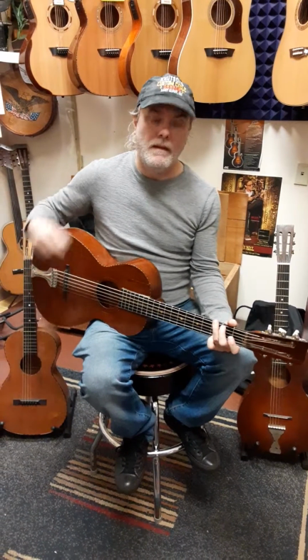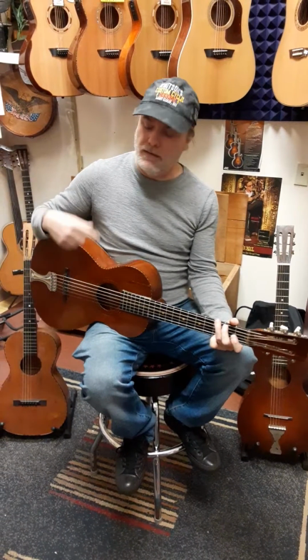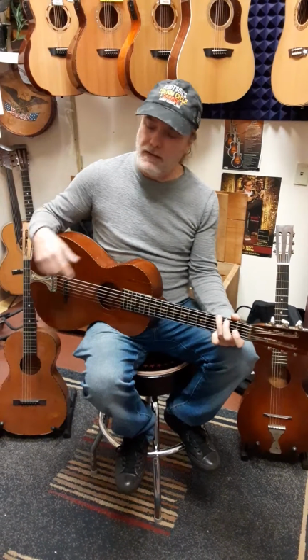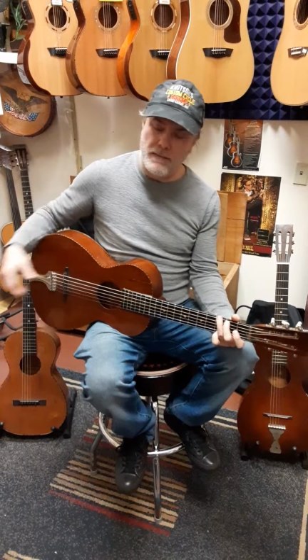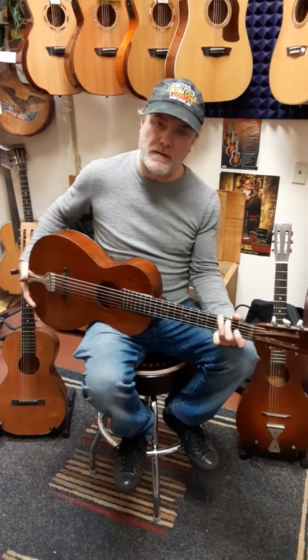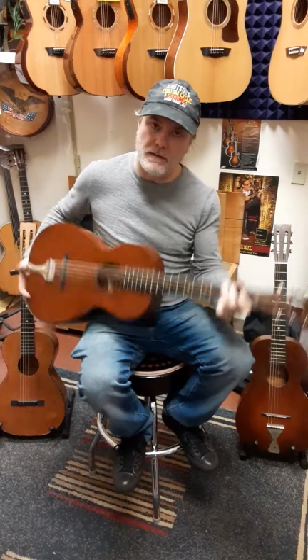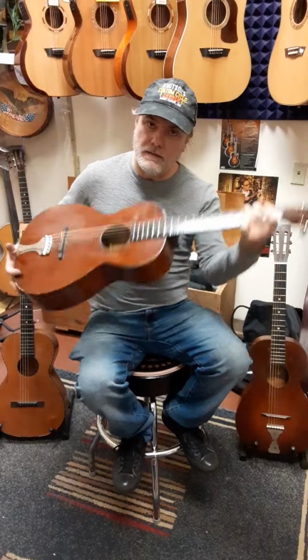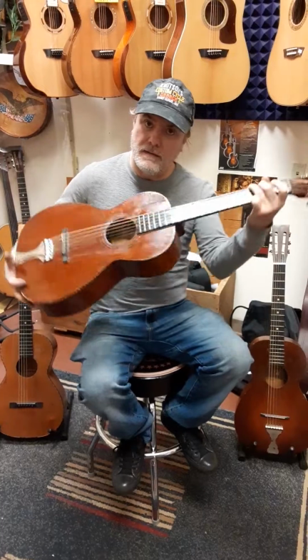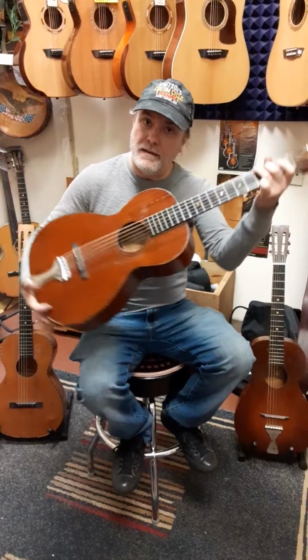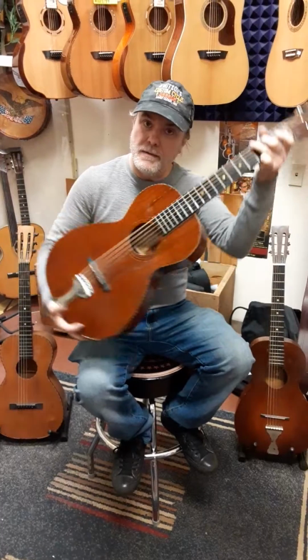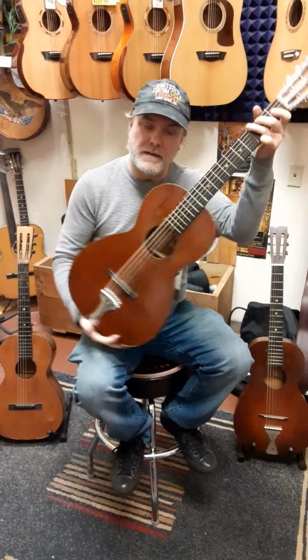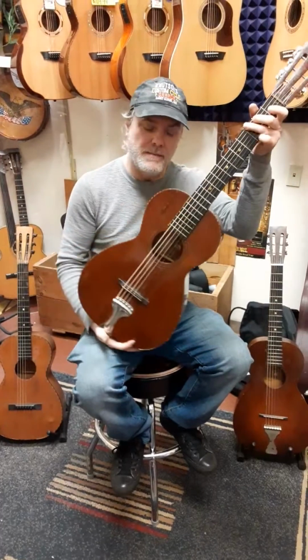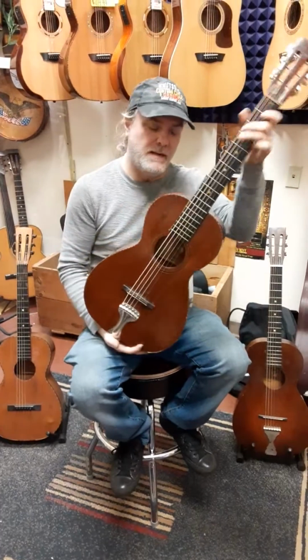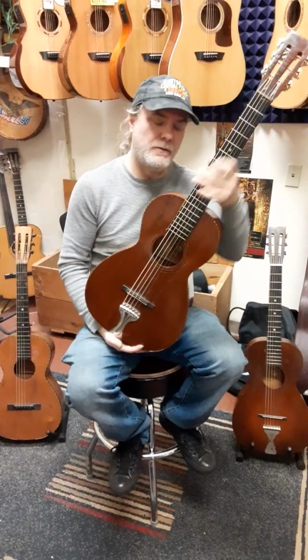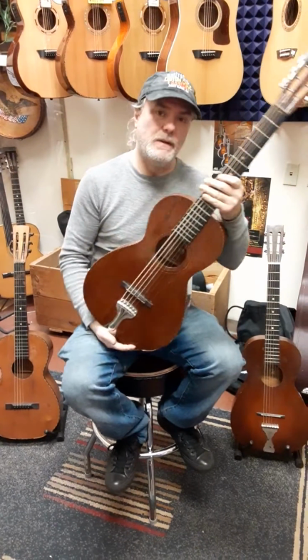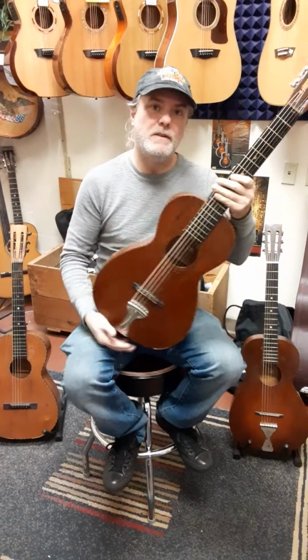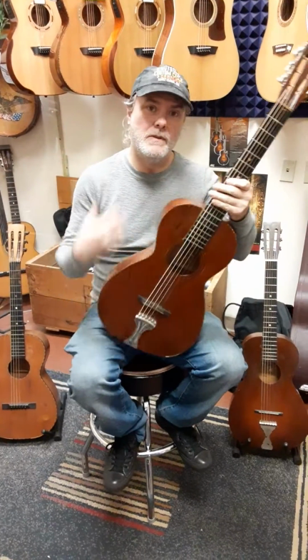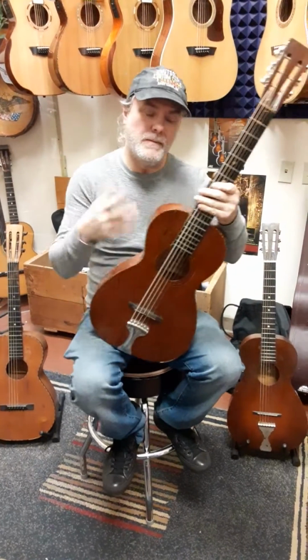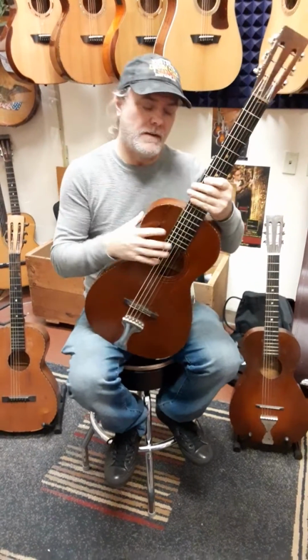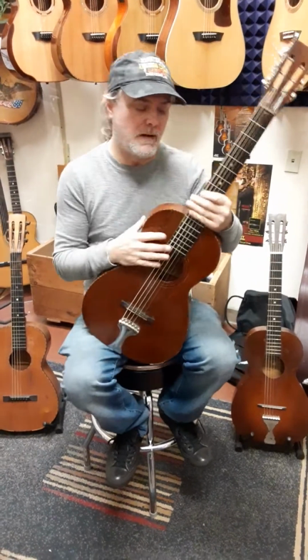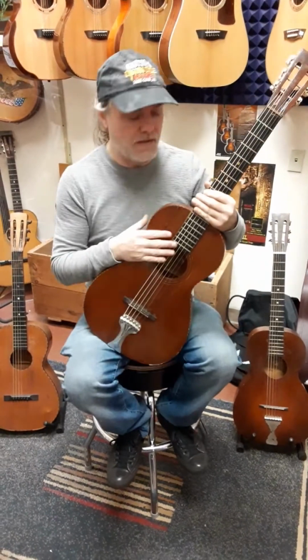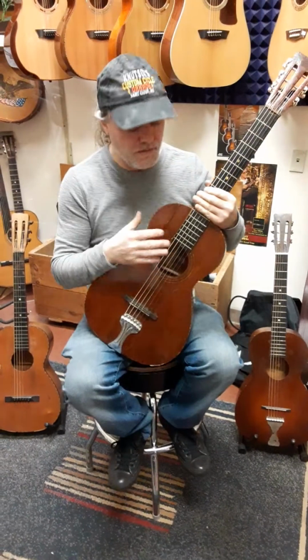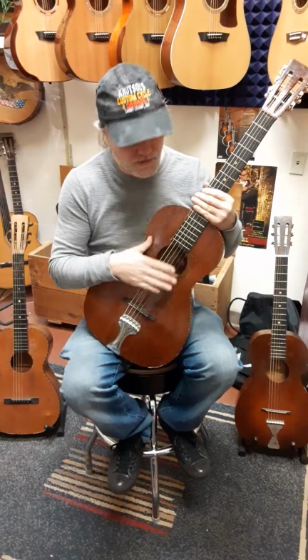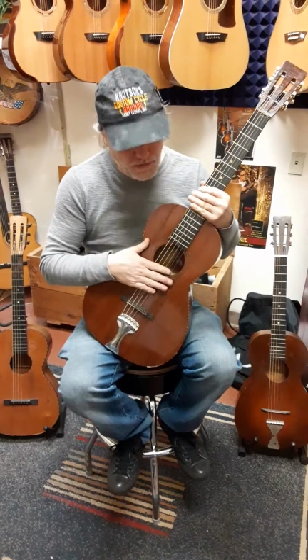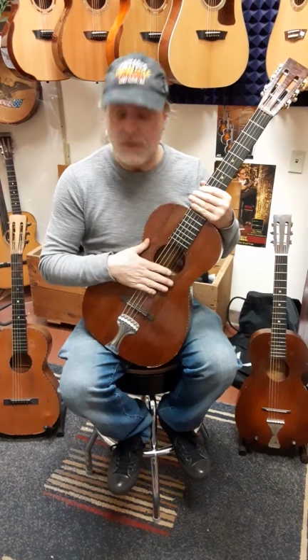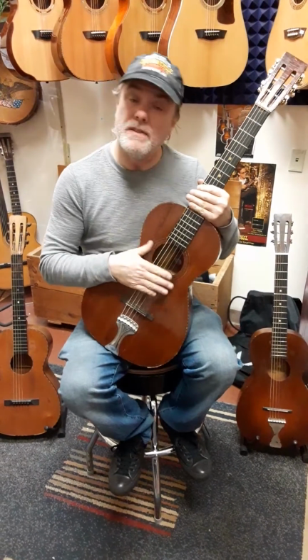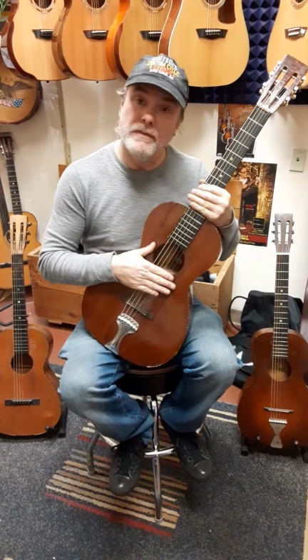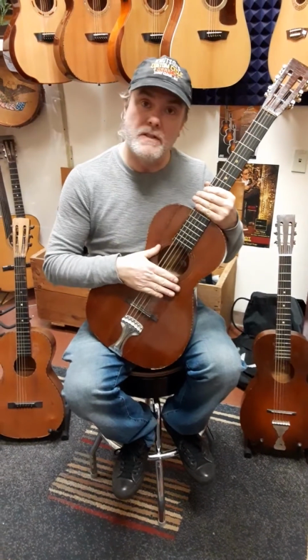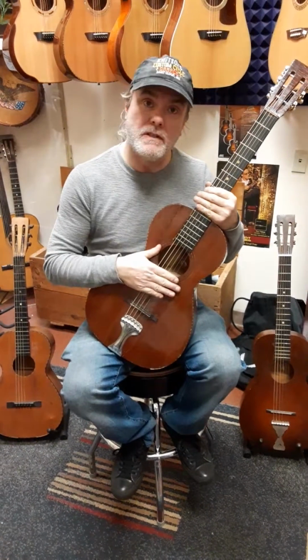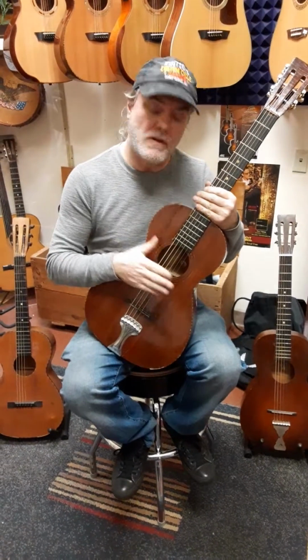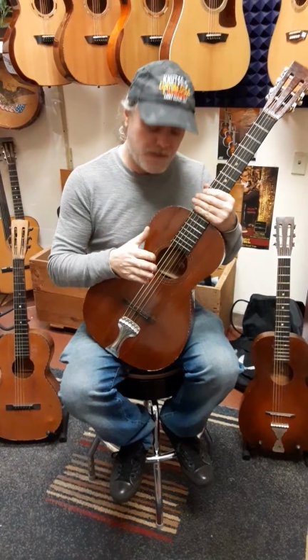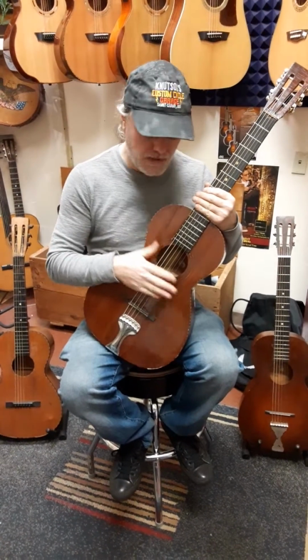Ain't that America! Joel and Matt at Rocktown, showing you some vintage guitars today.